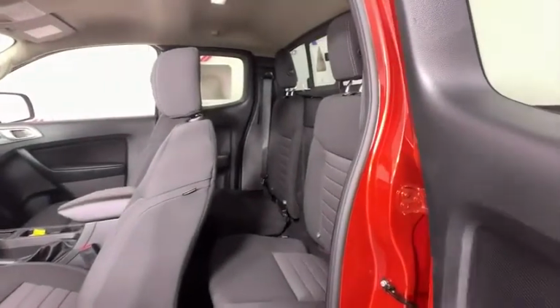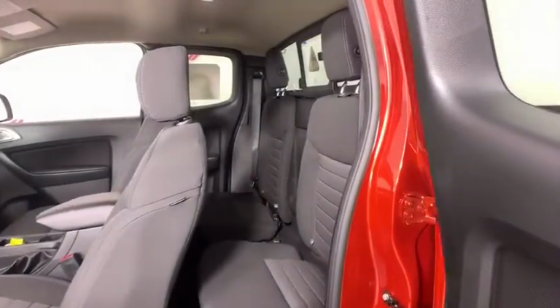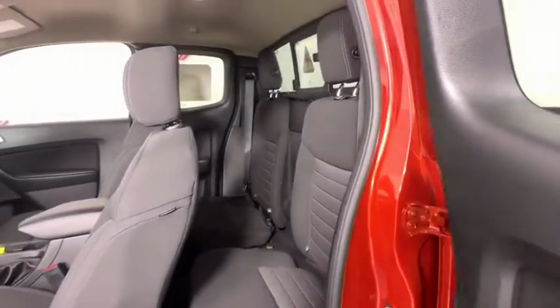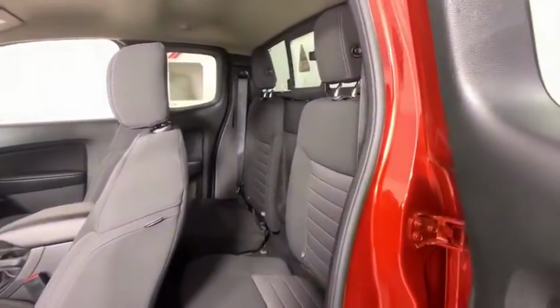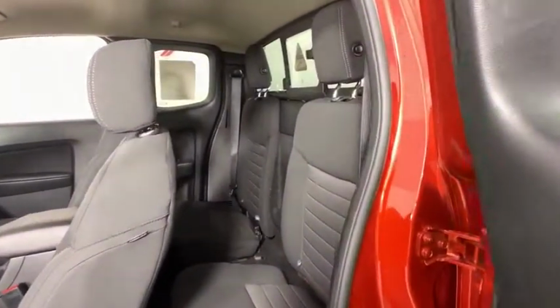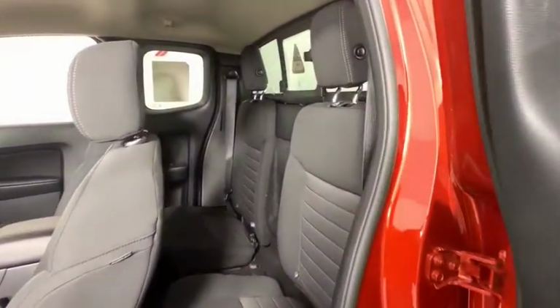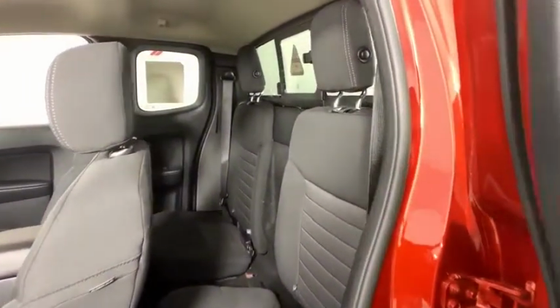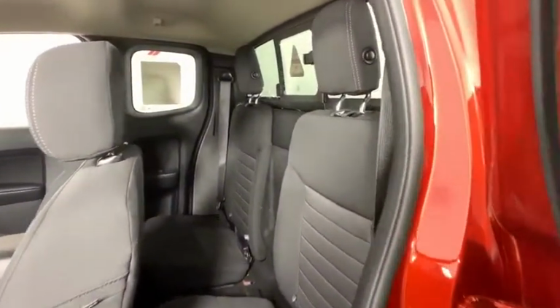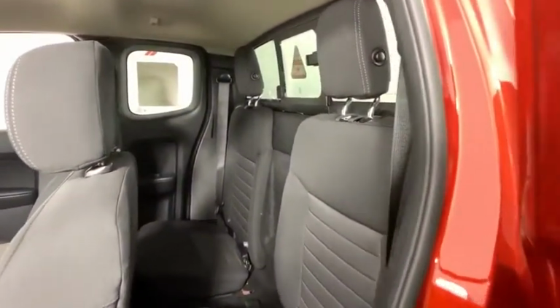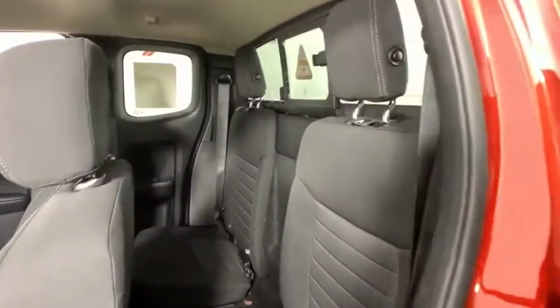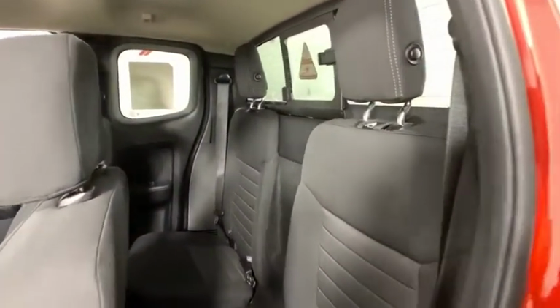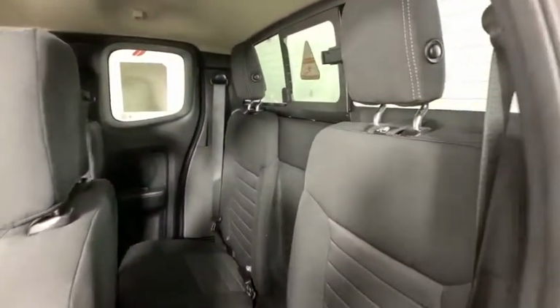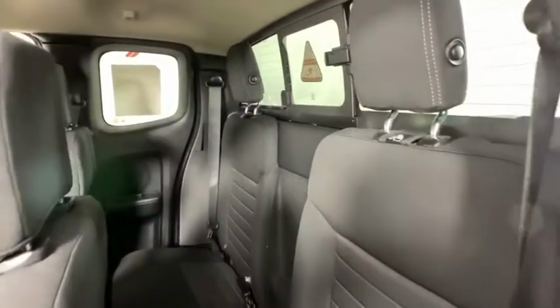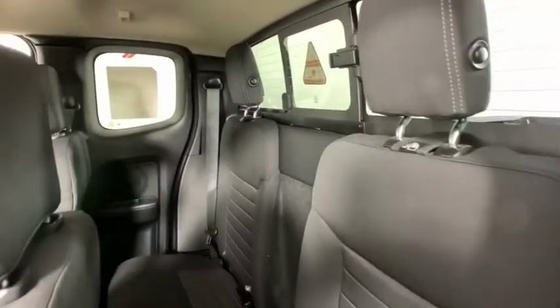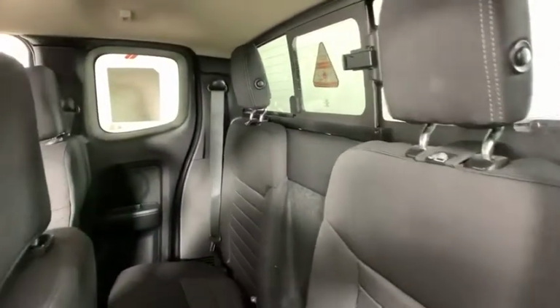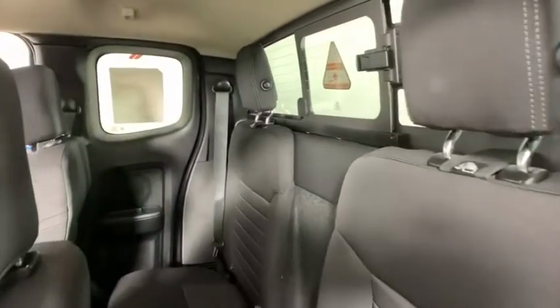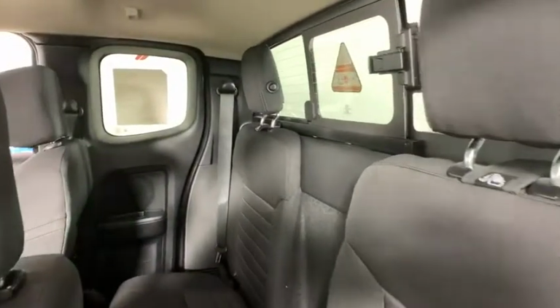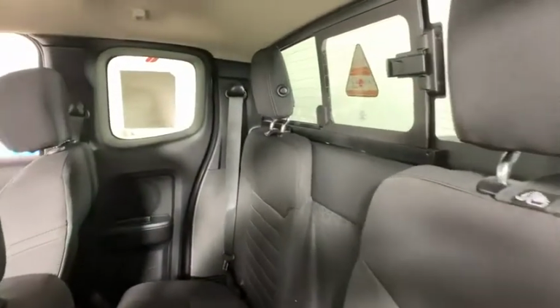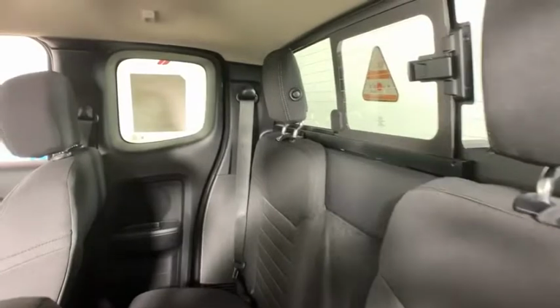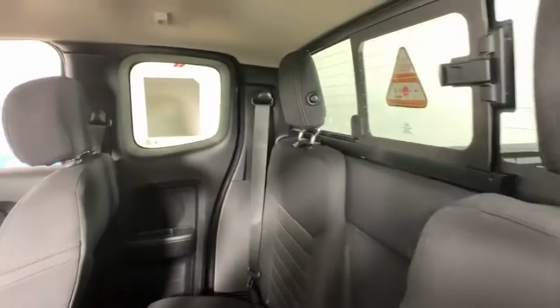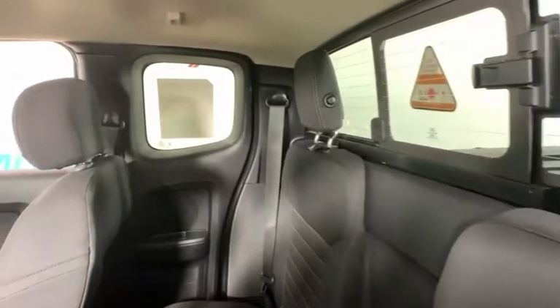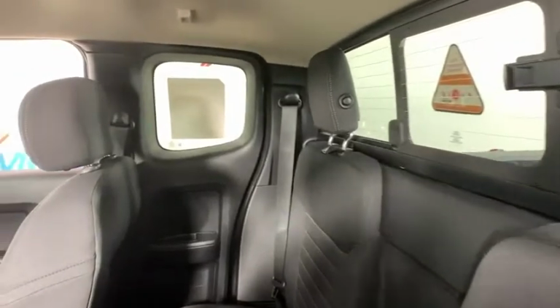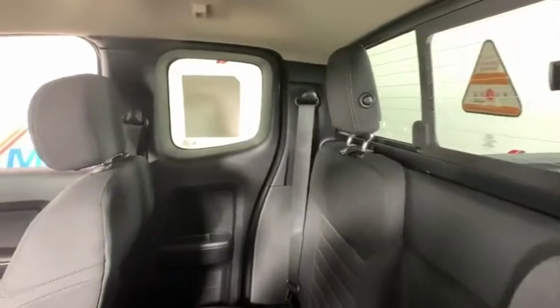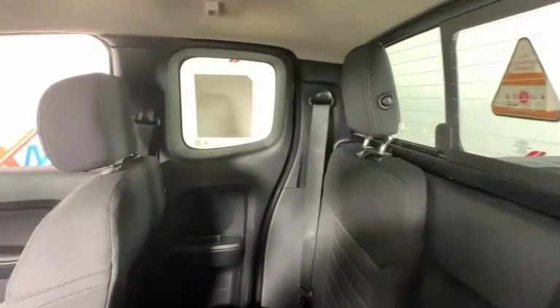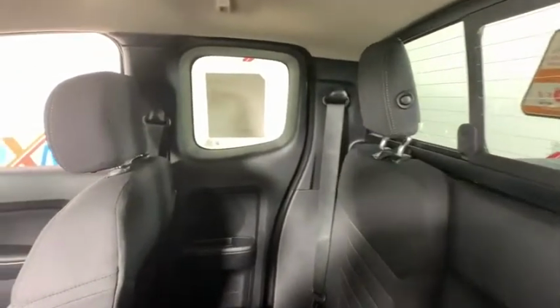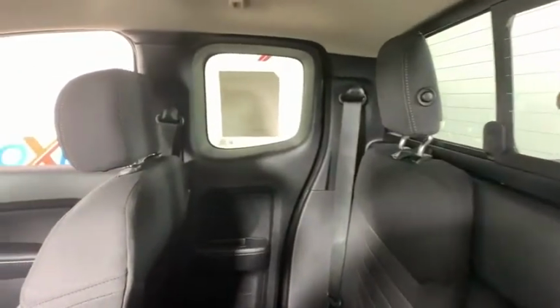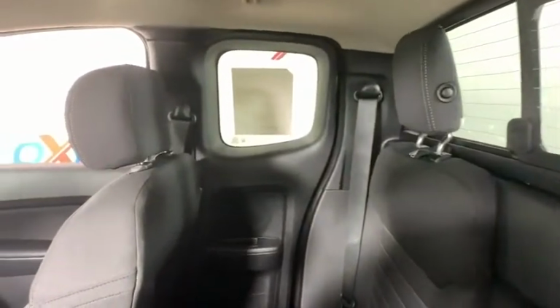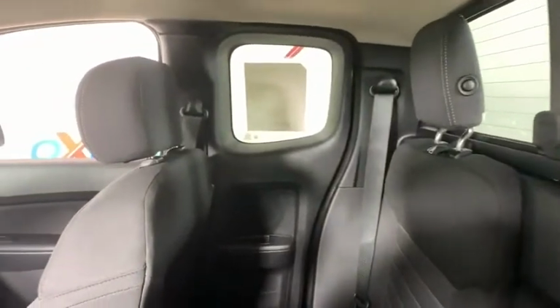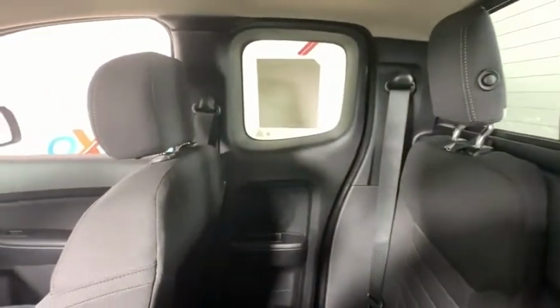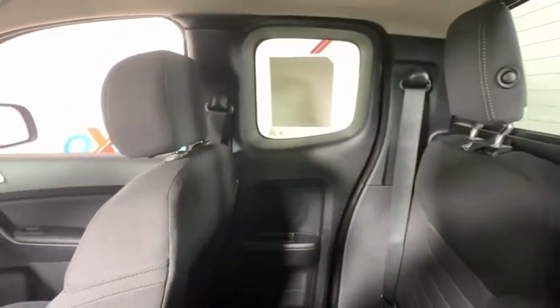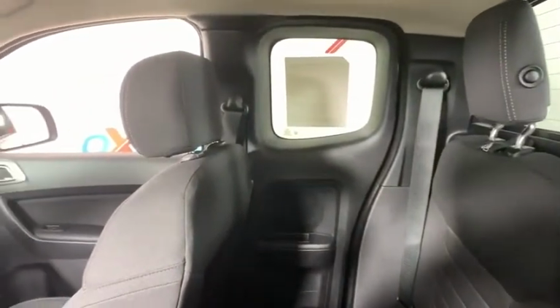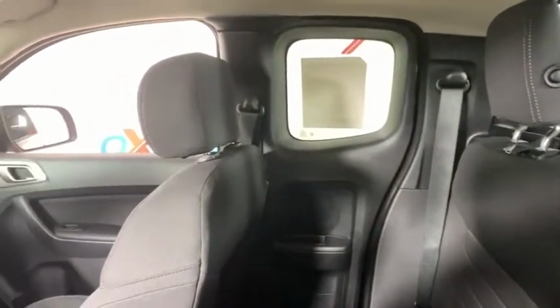Bed liner, panic alarm, overhead console, brake assist, Sirius satellite radio, remote keyless entry.